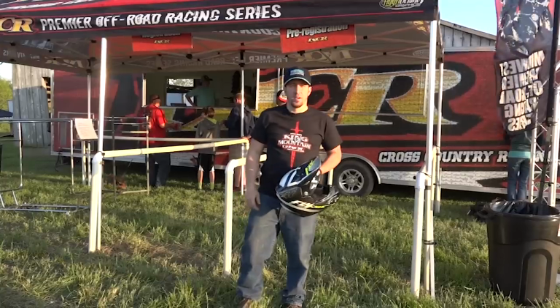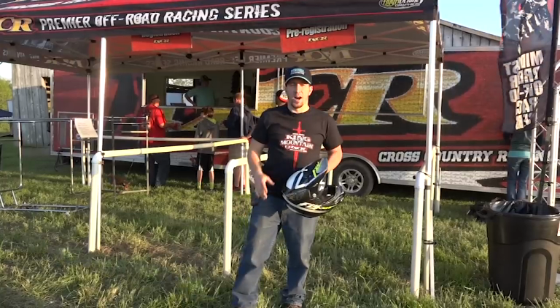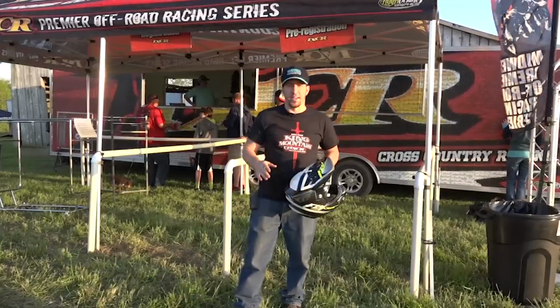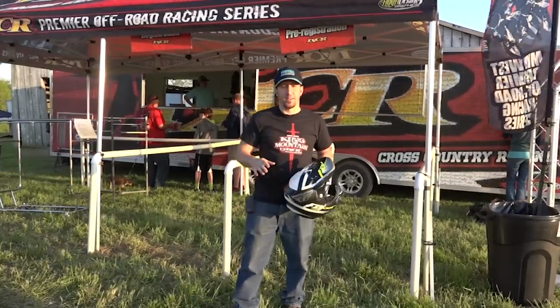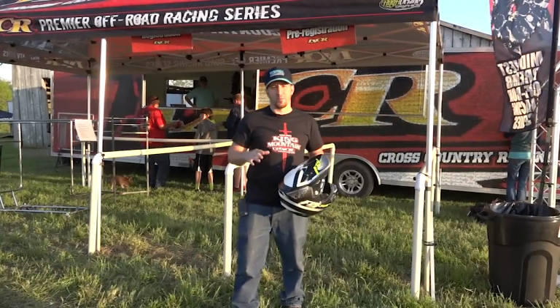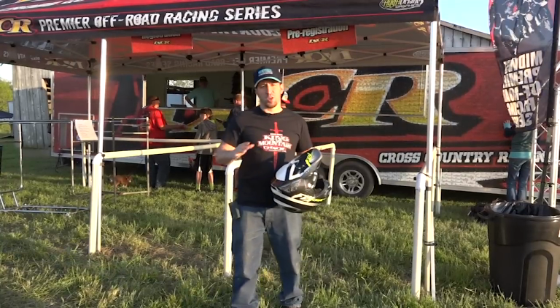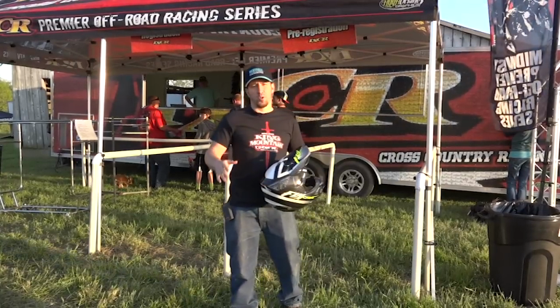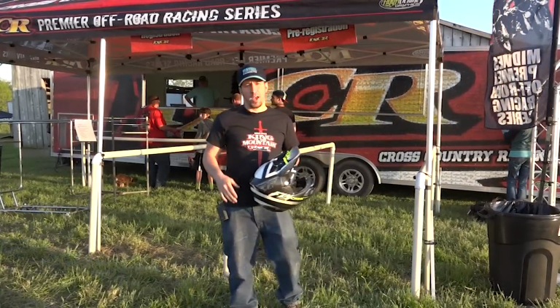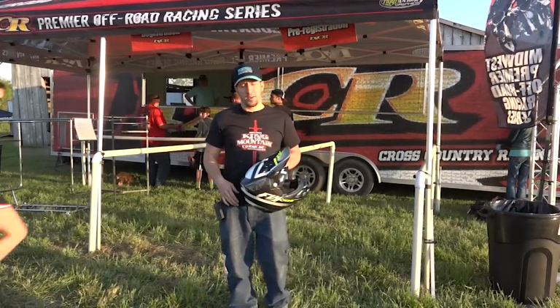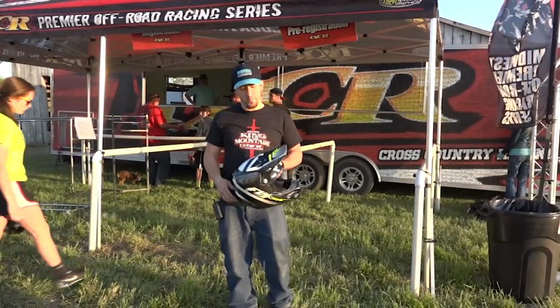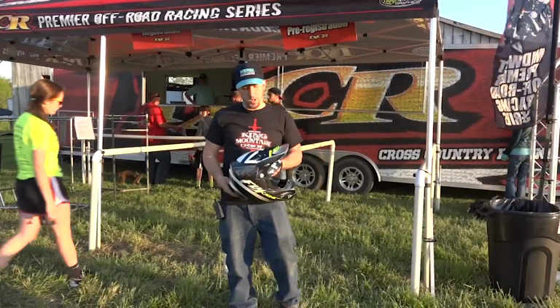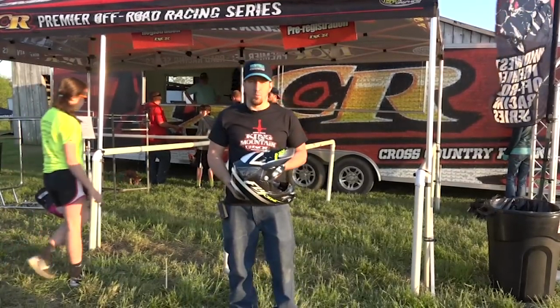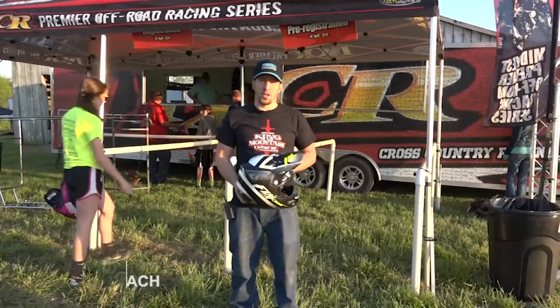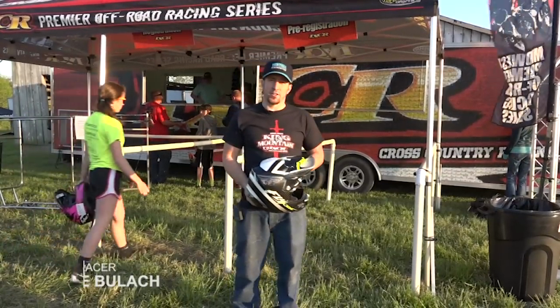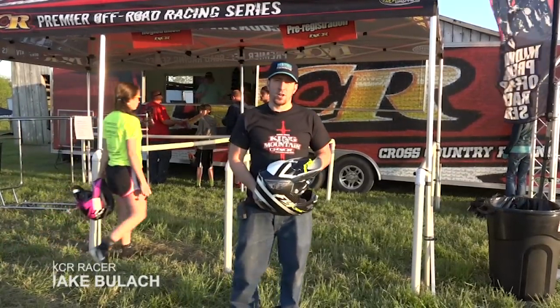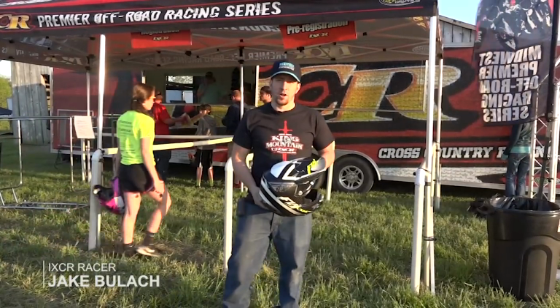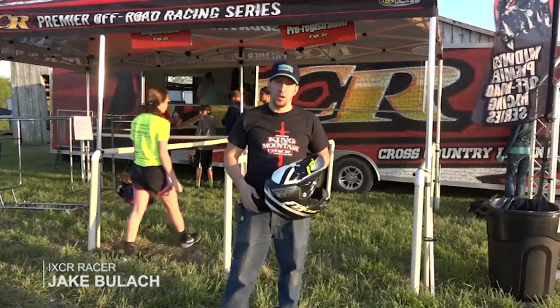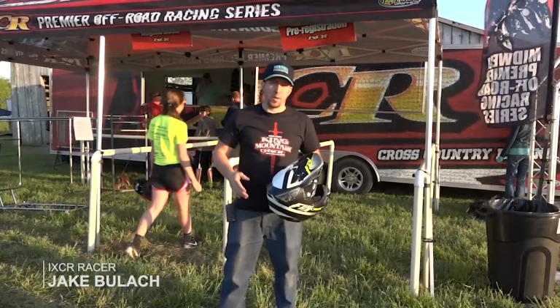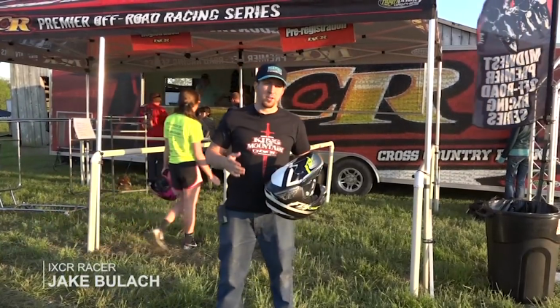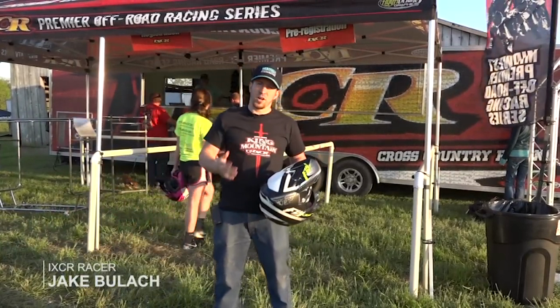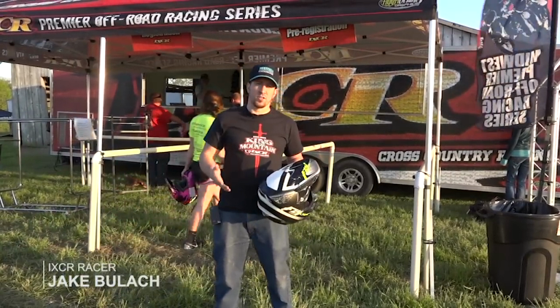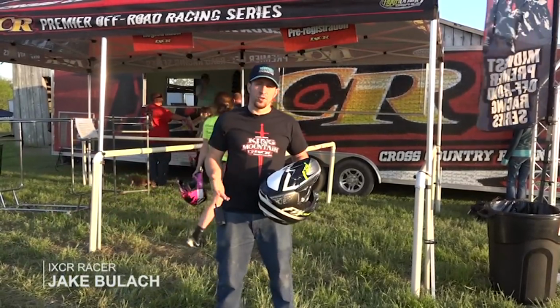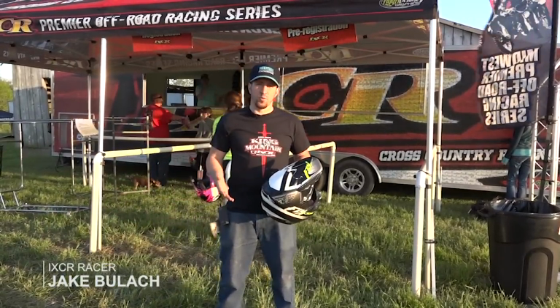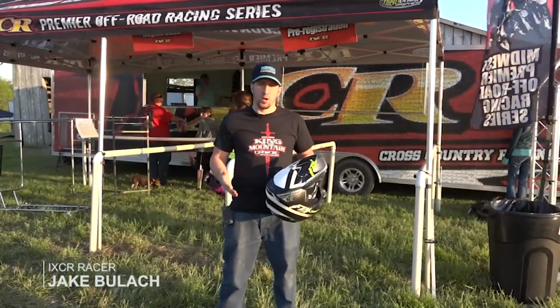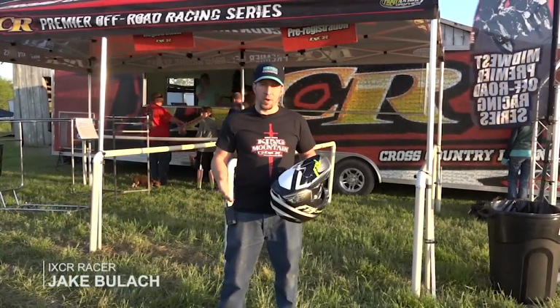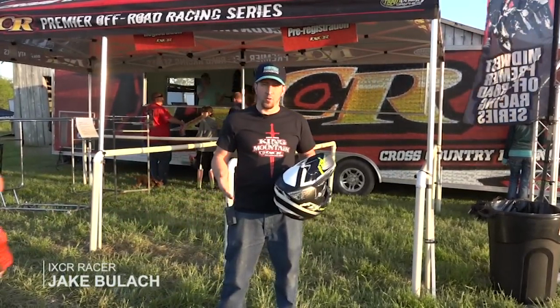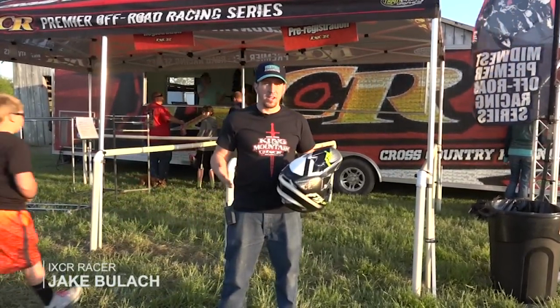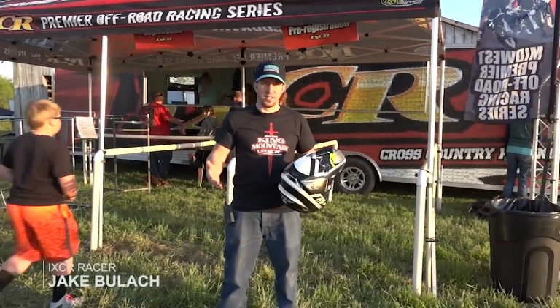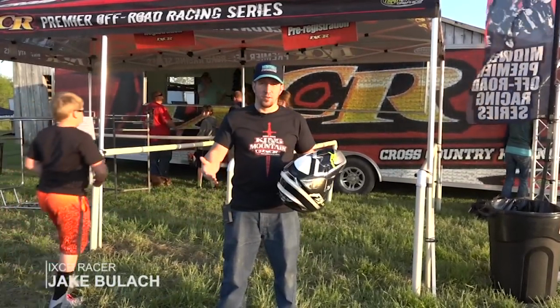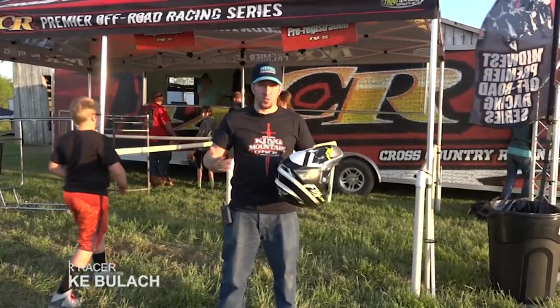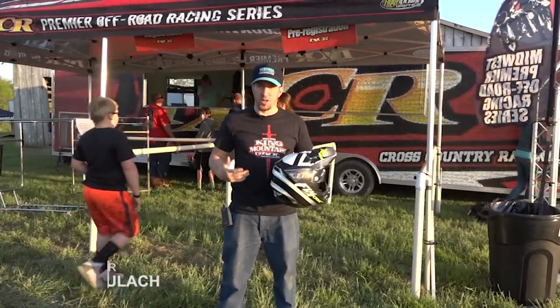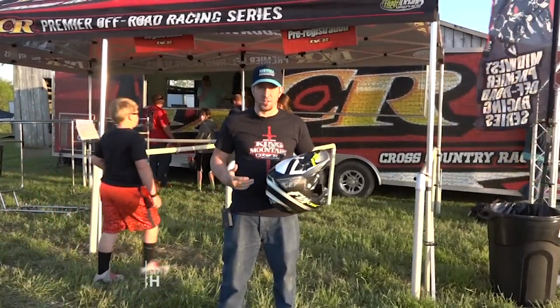Hi, I'm Jake Bulak. I'm with iXCR. I'm here to talk to you about racing with us.